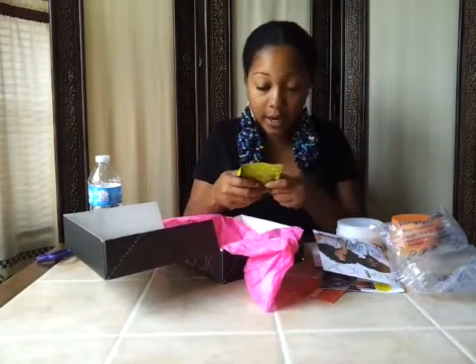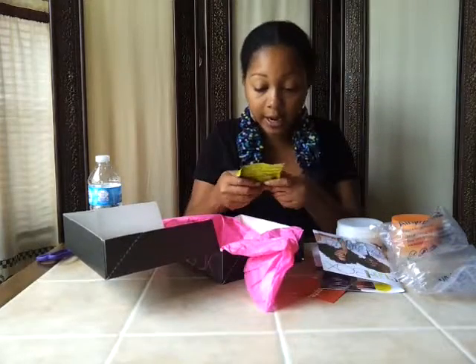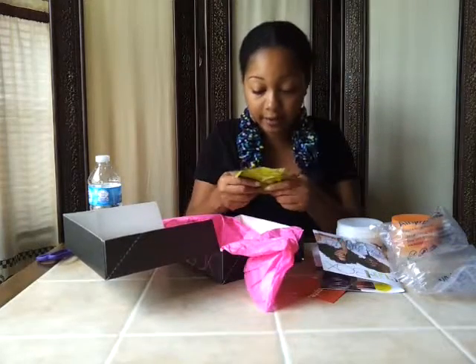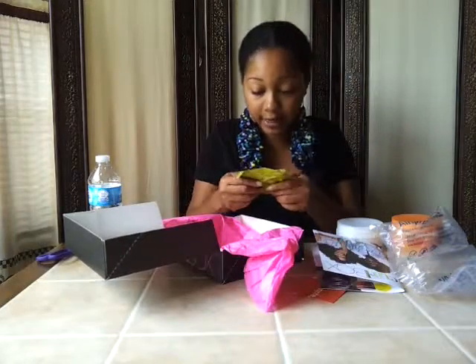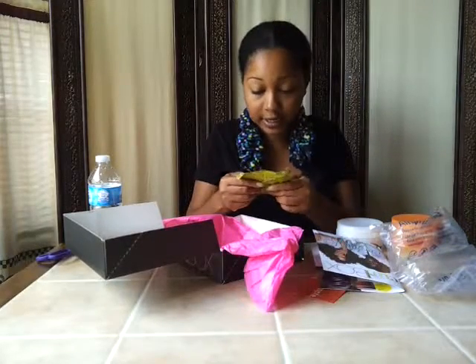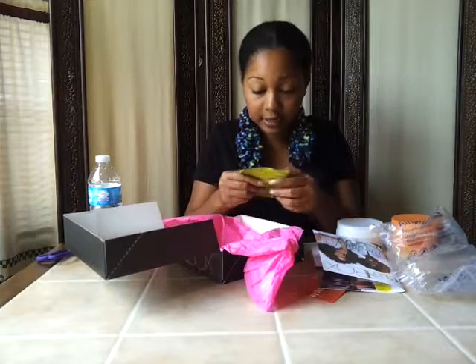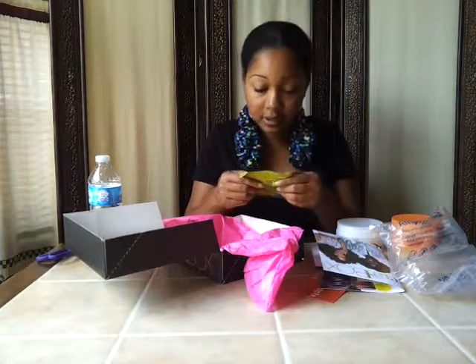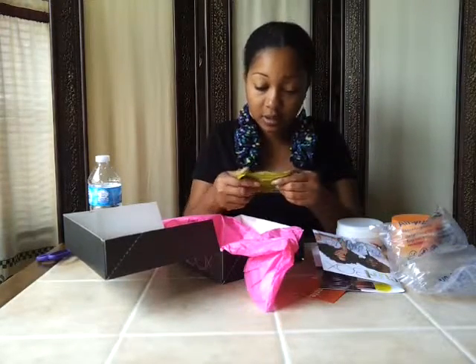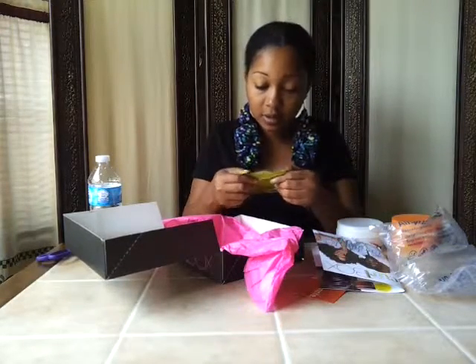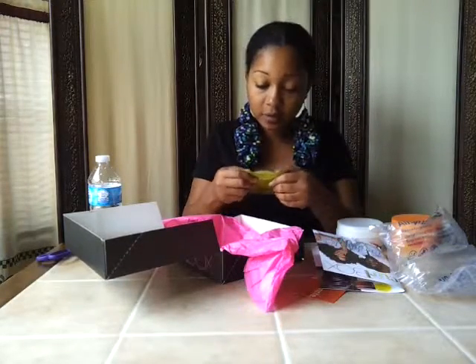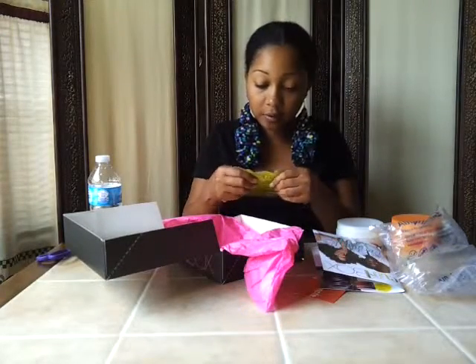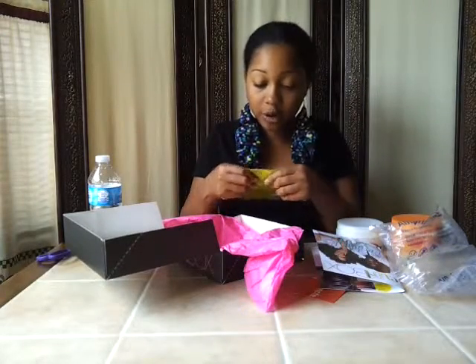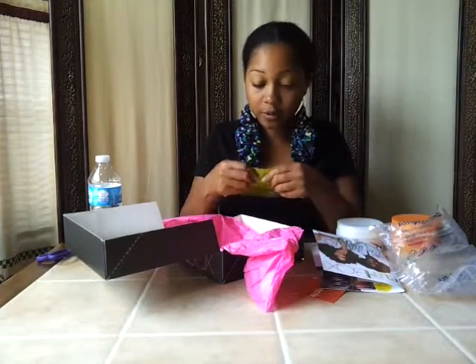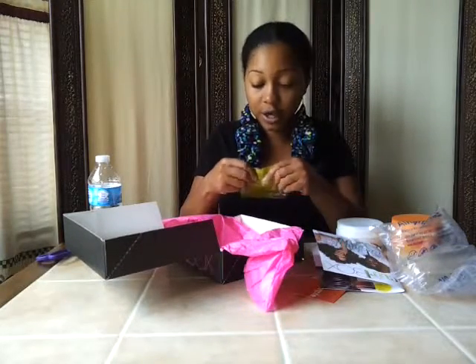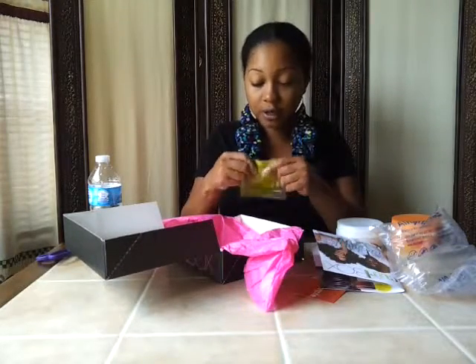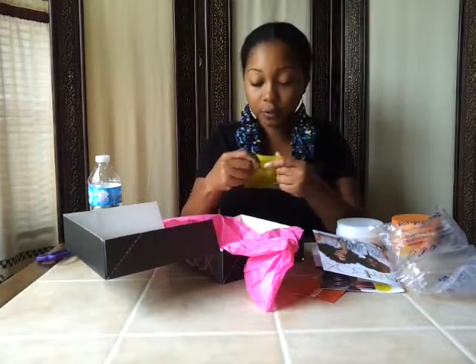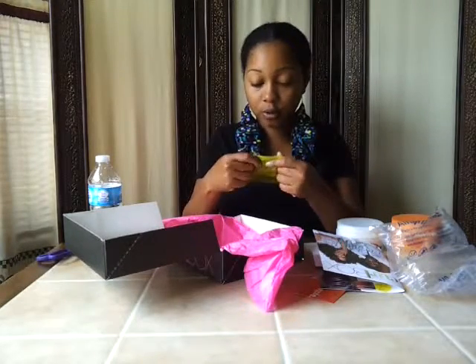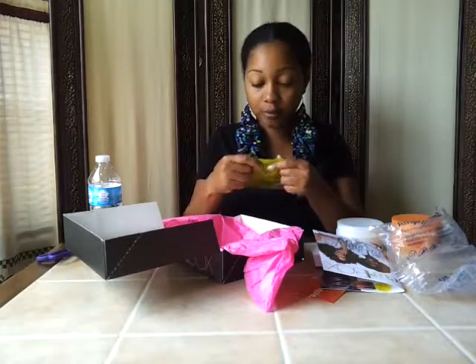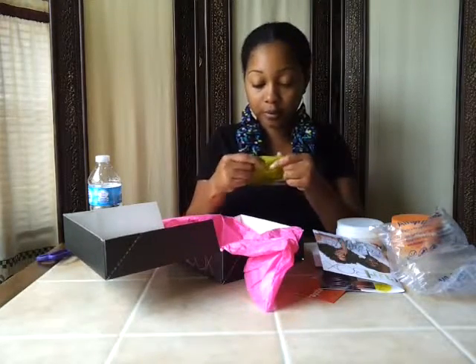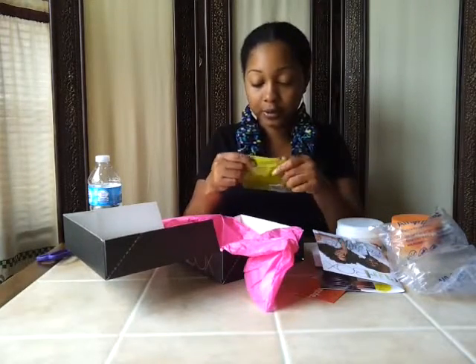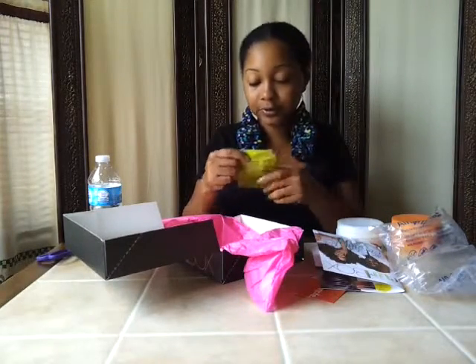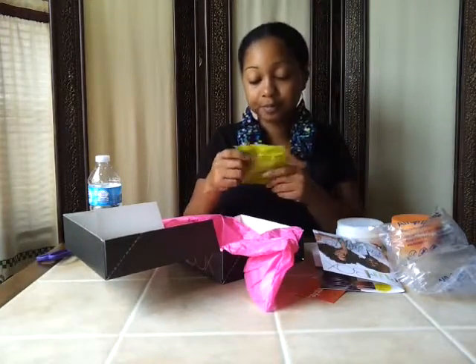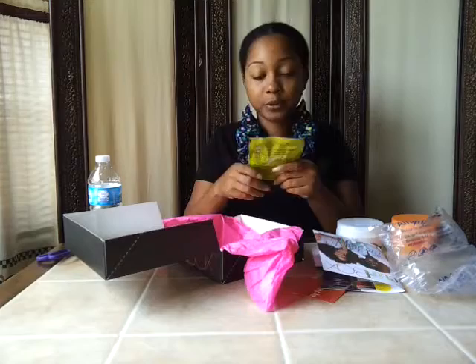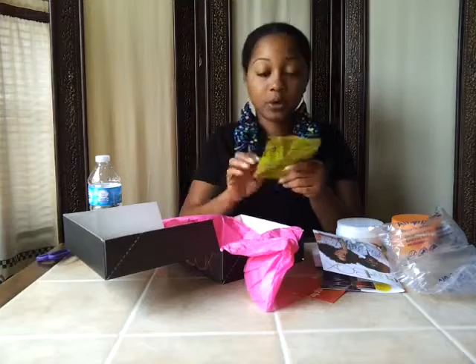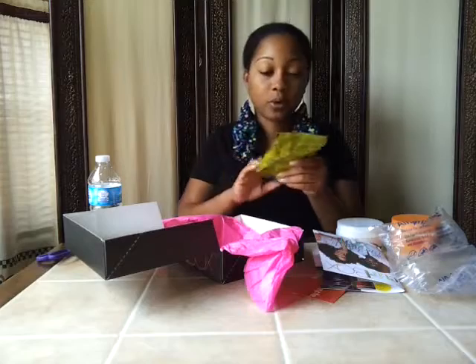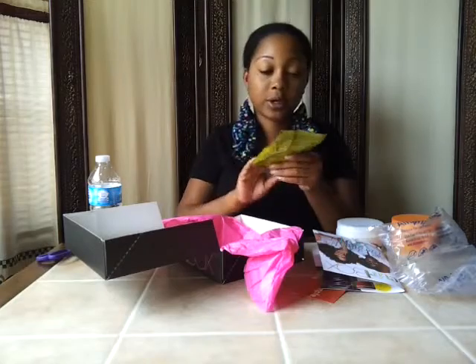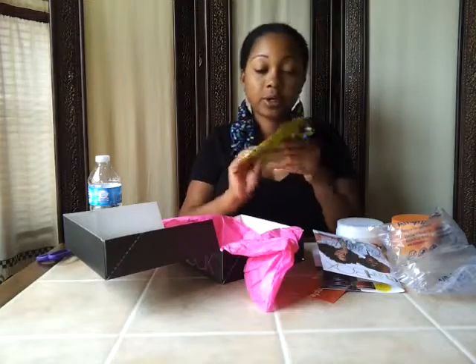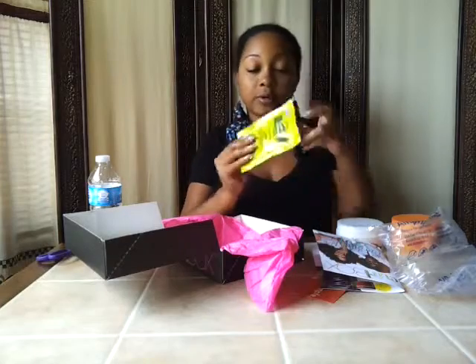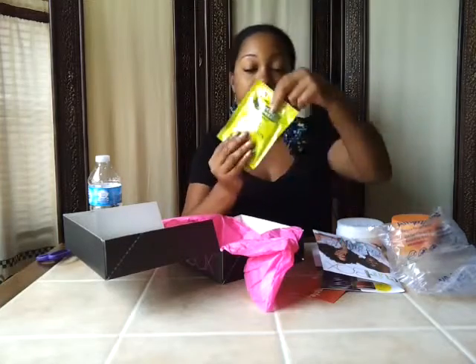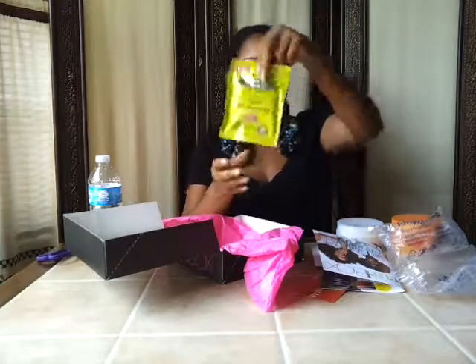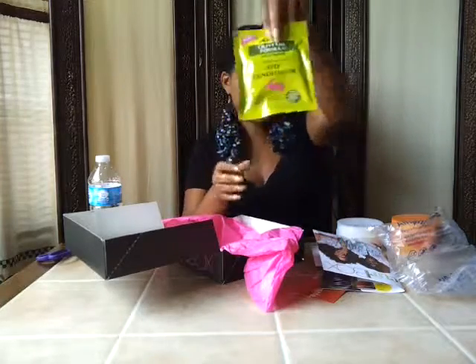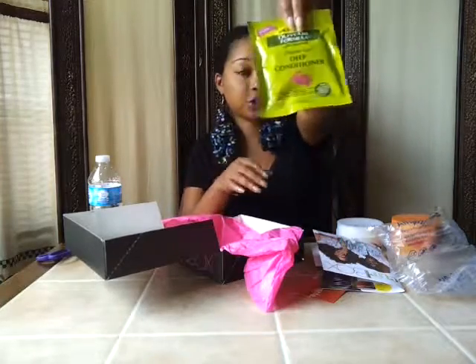I also have from Palmer's olive oil formula Organa Grow deep conditioner.